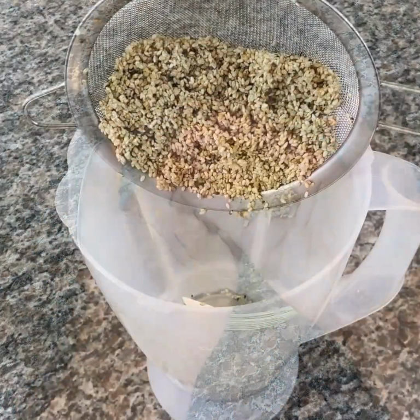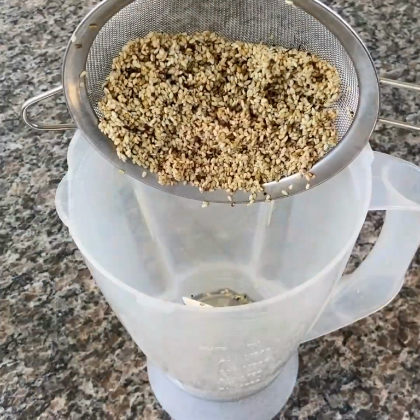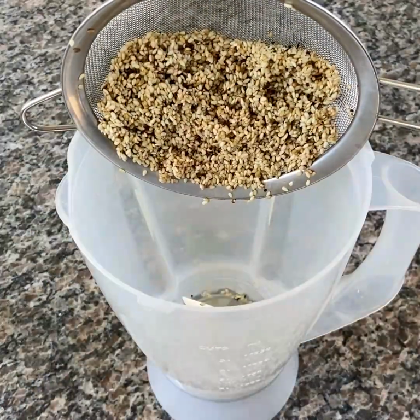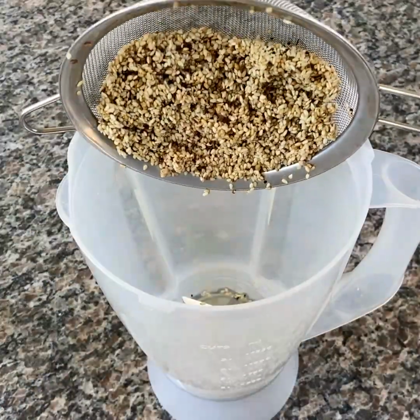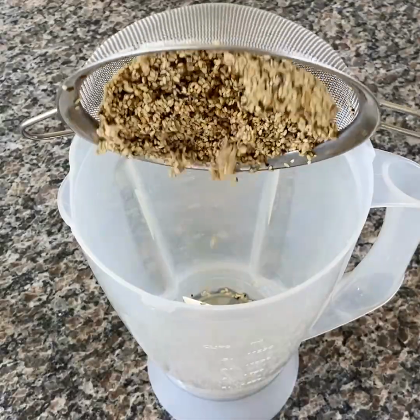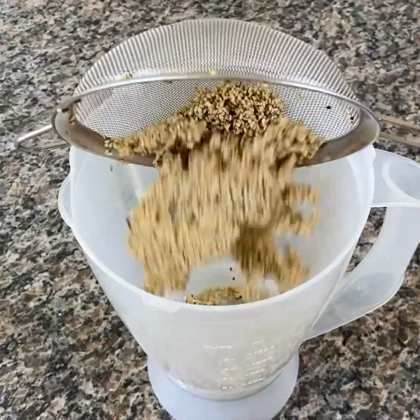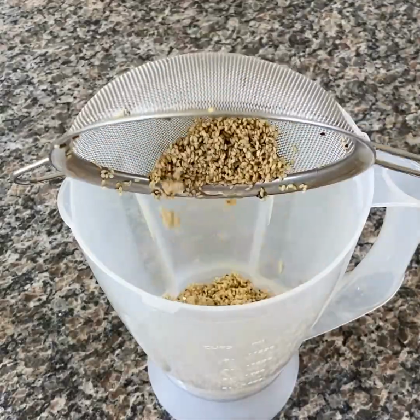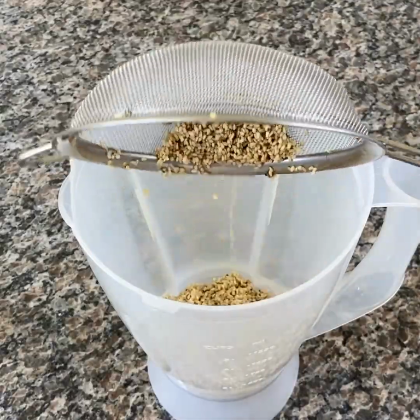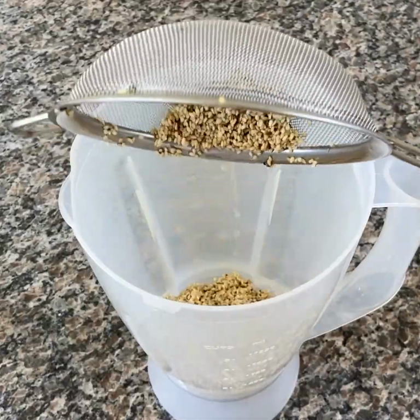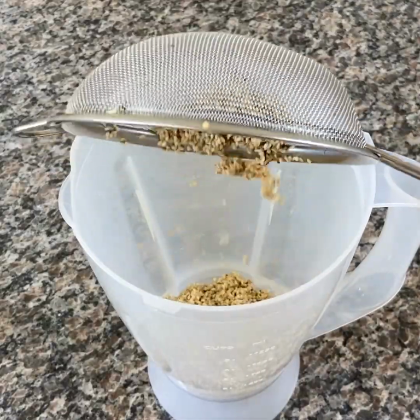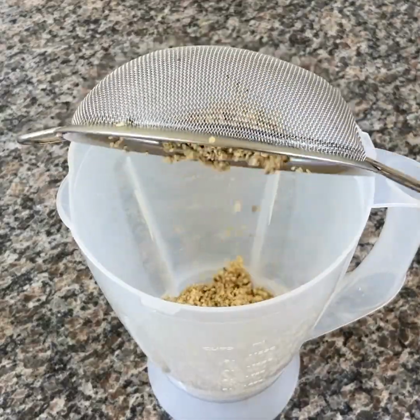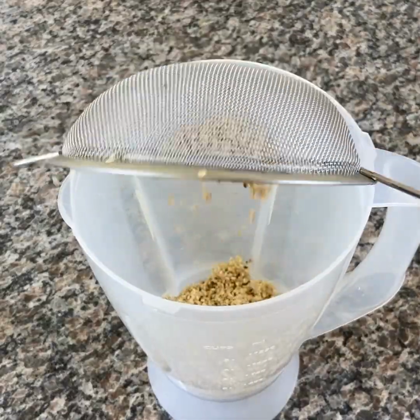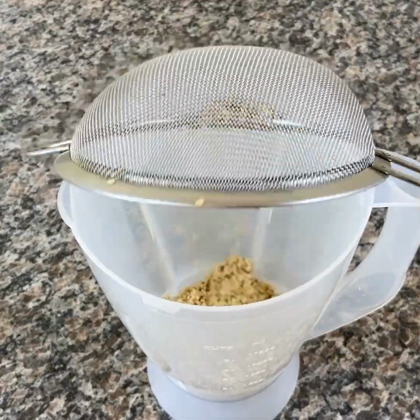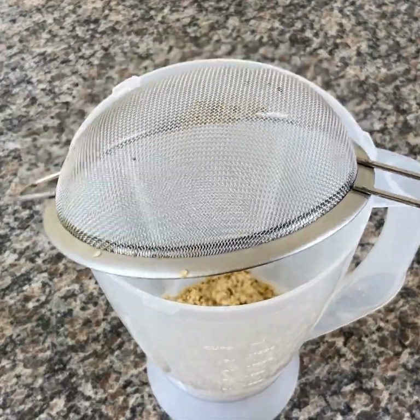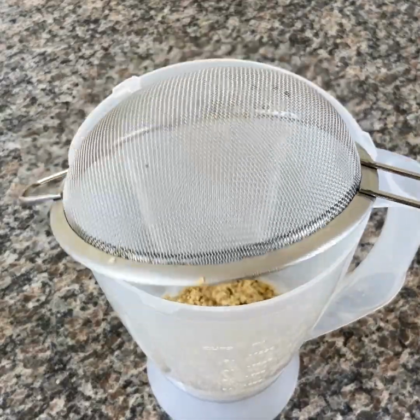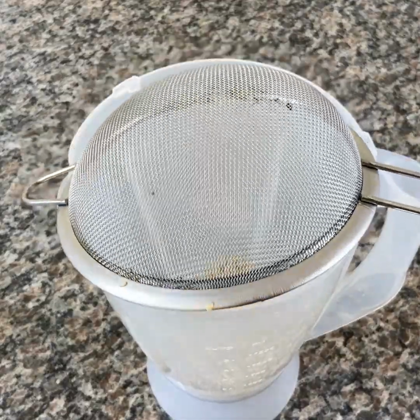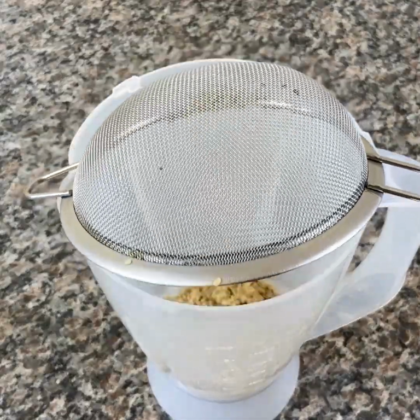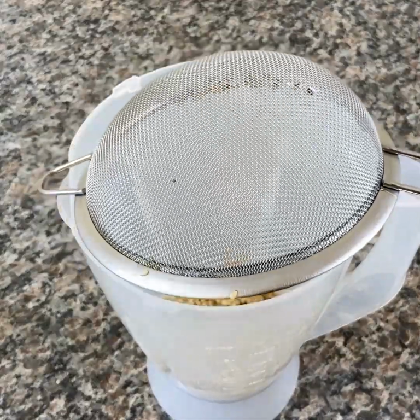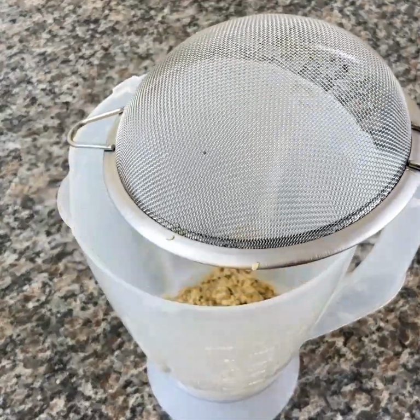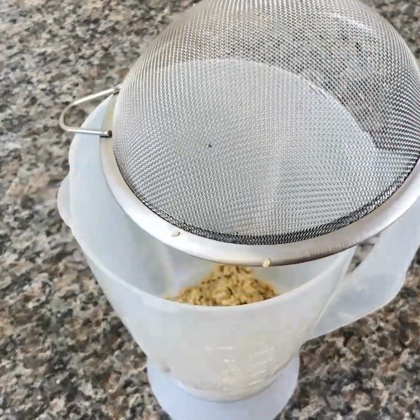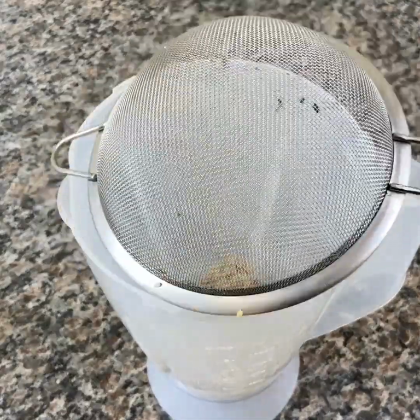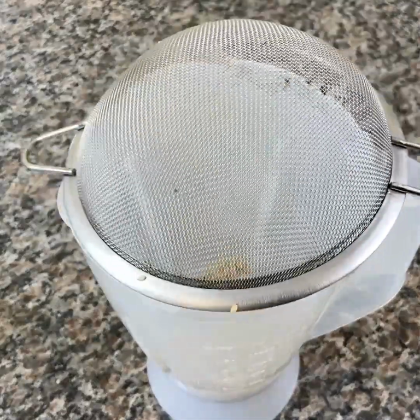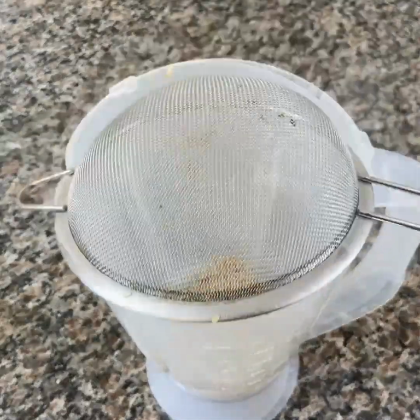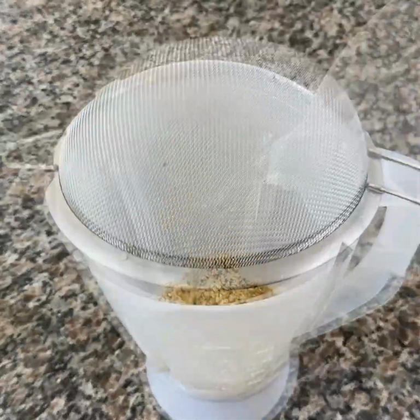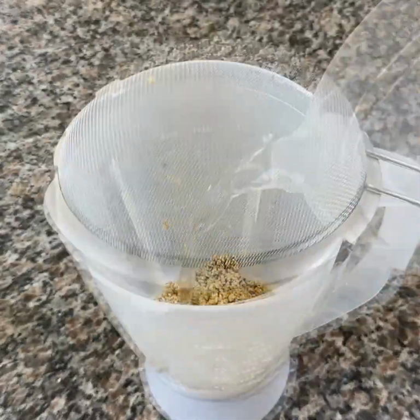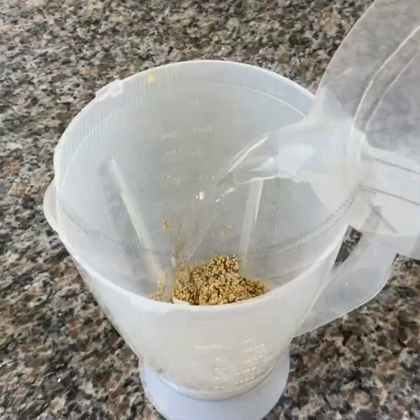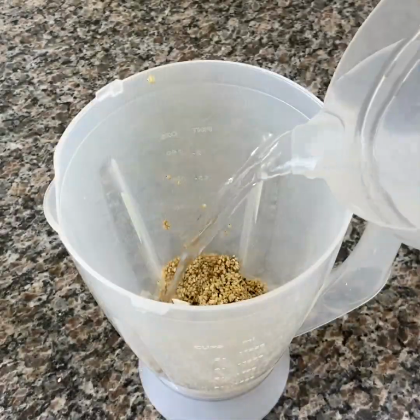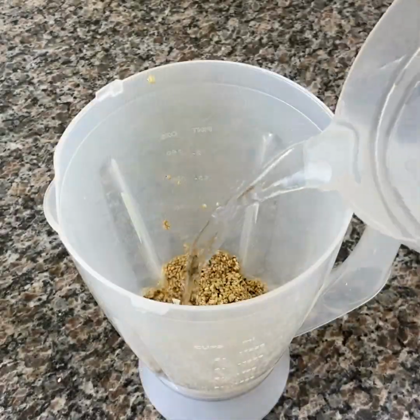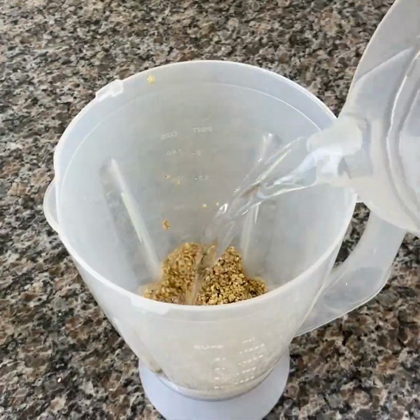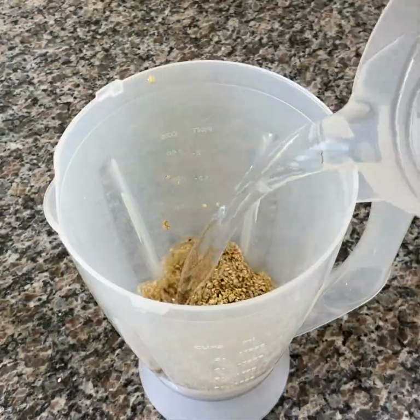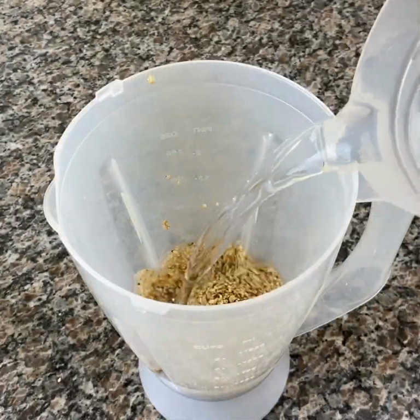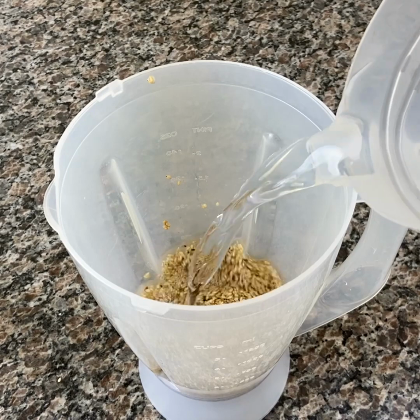Now, put the sesame seeds in the blender. Add 3 cups of filtered water and beat well.